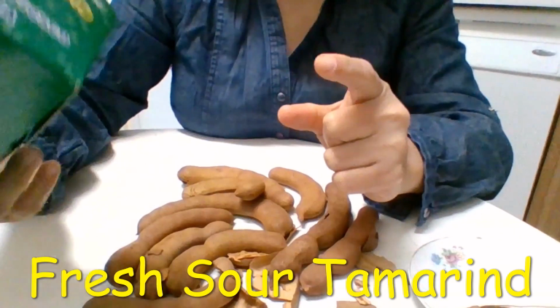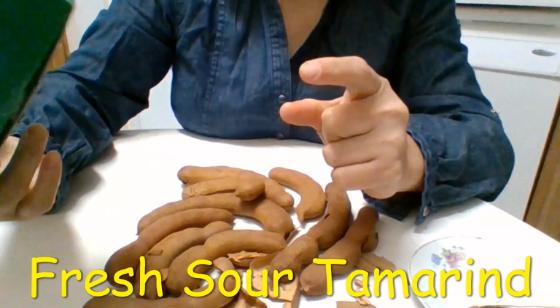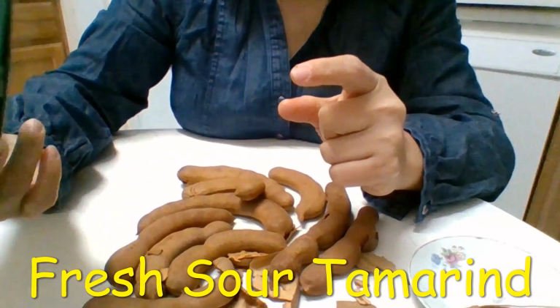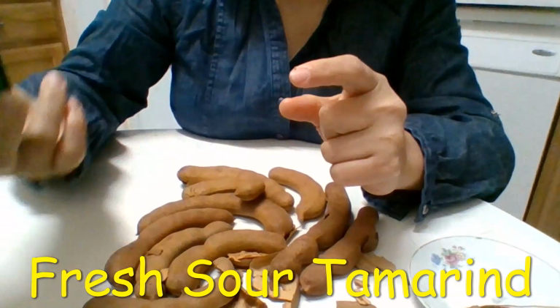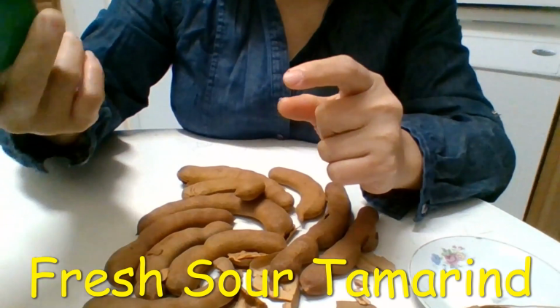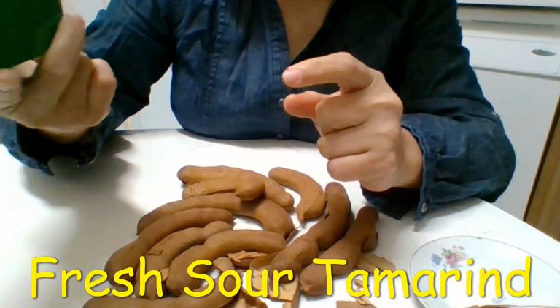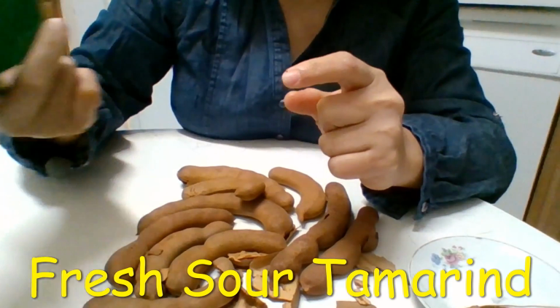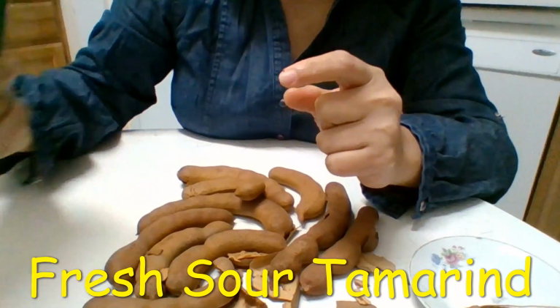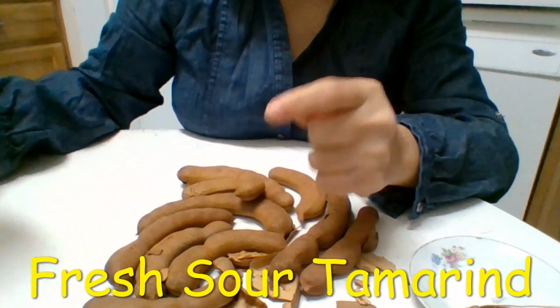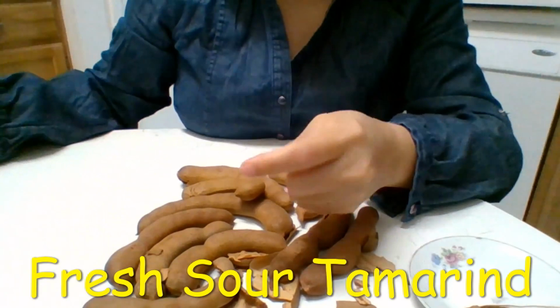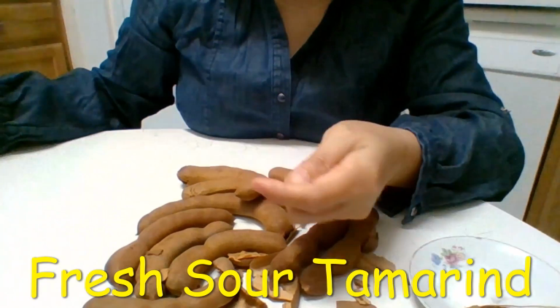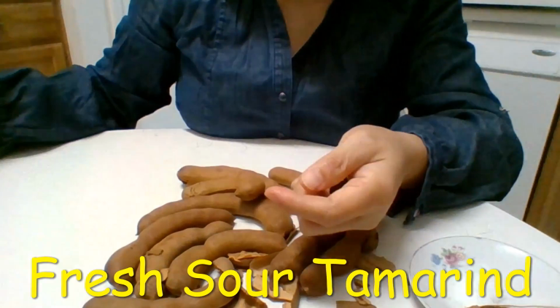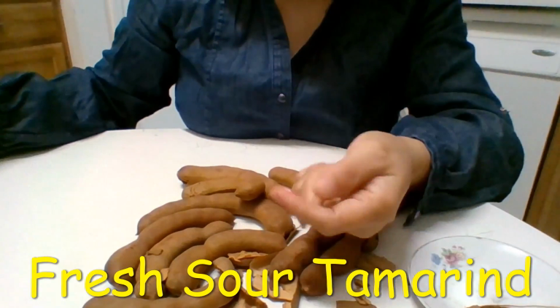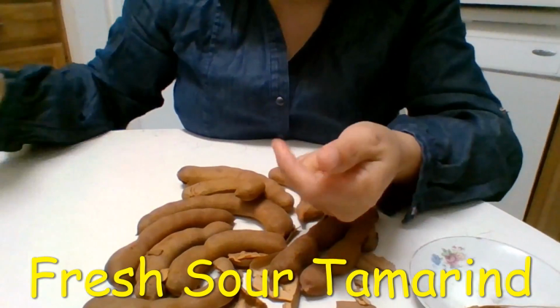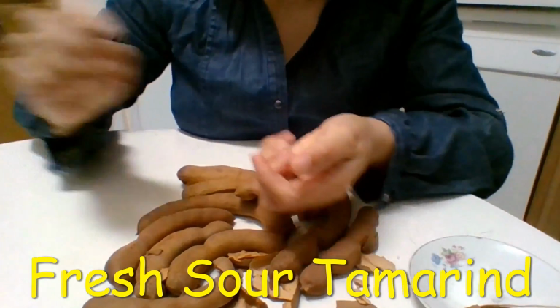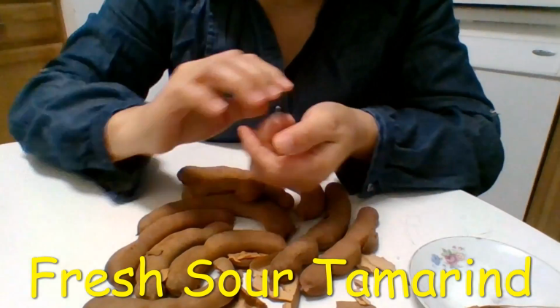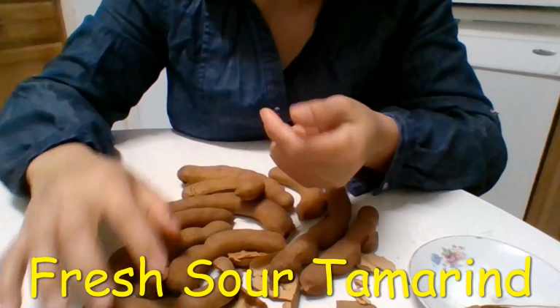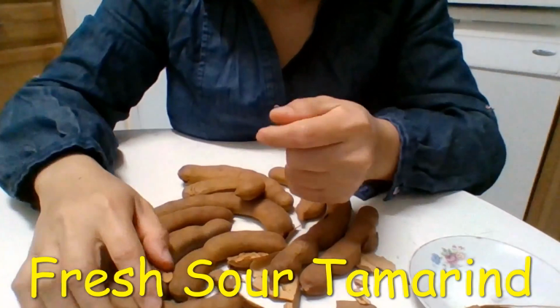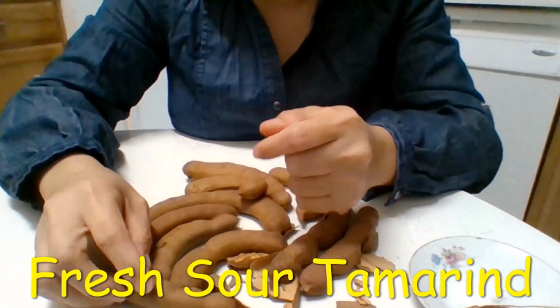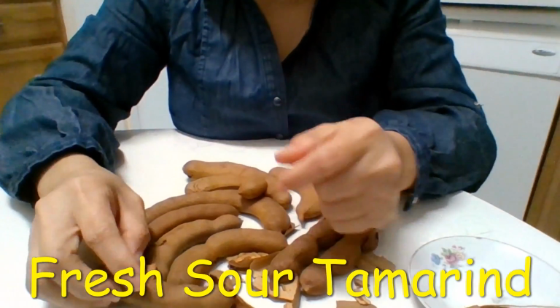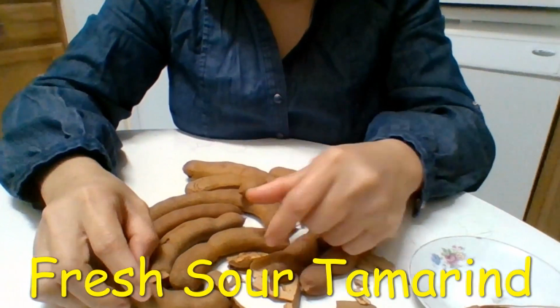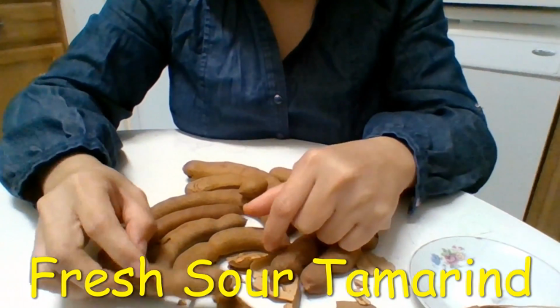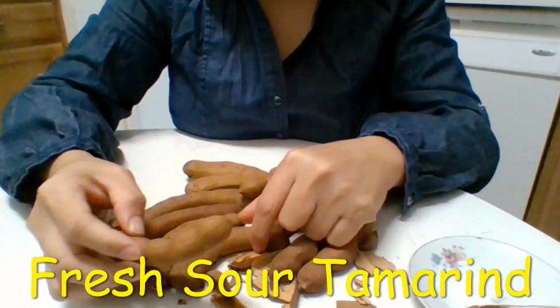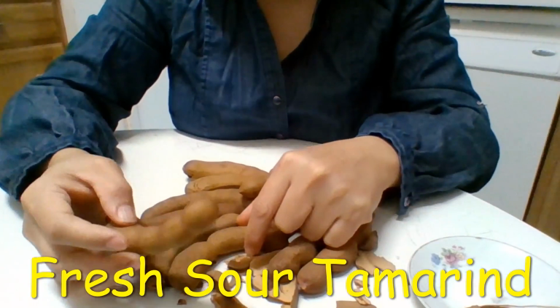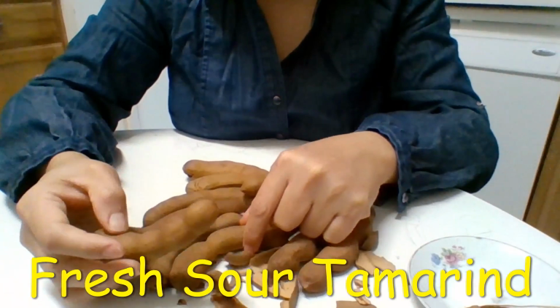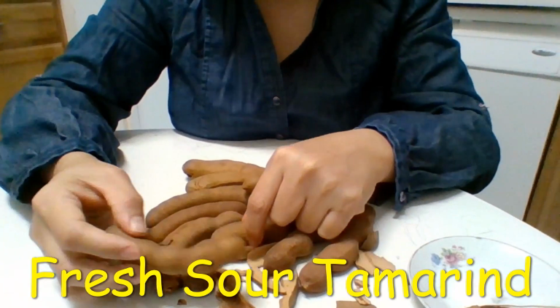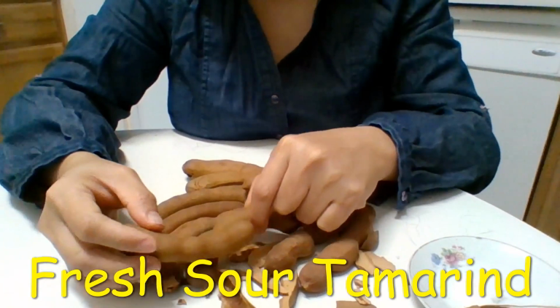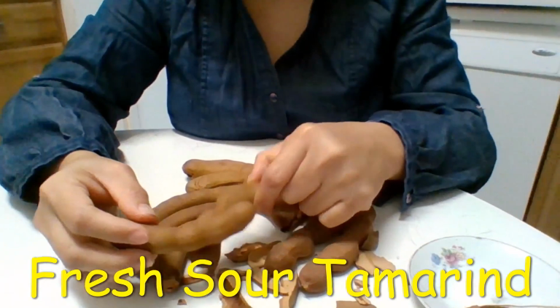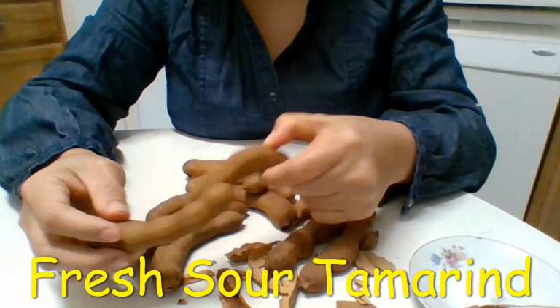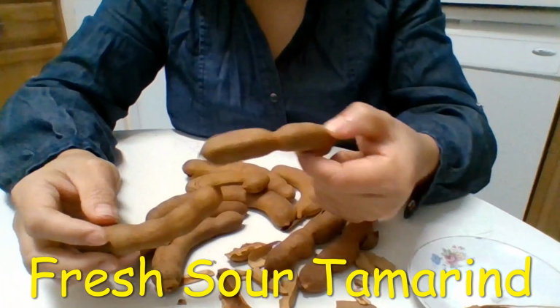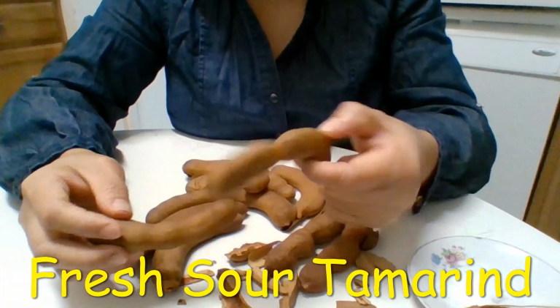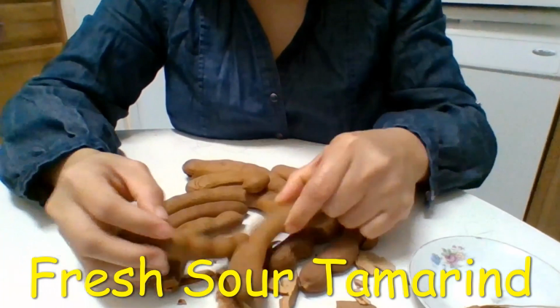That's it — that's the only thing on the label to show you. That's all.